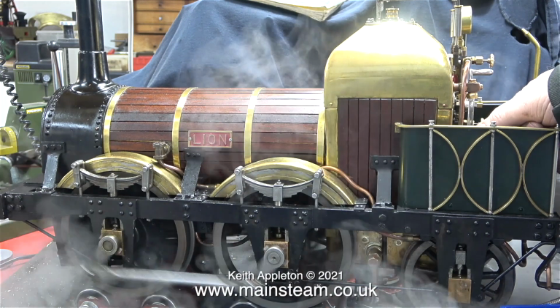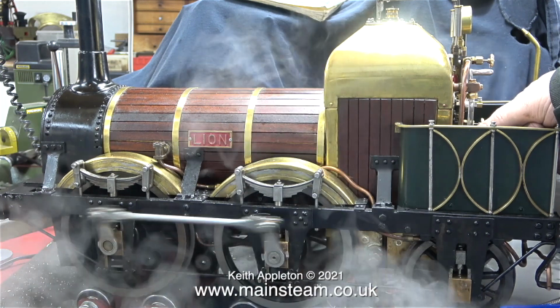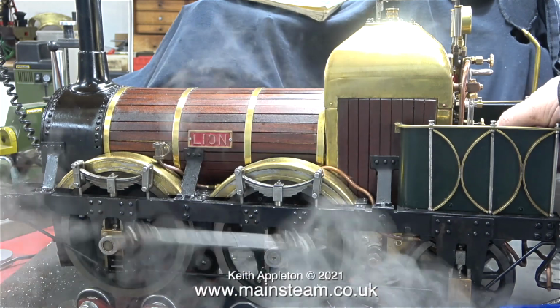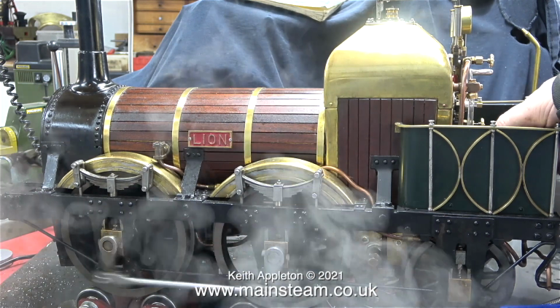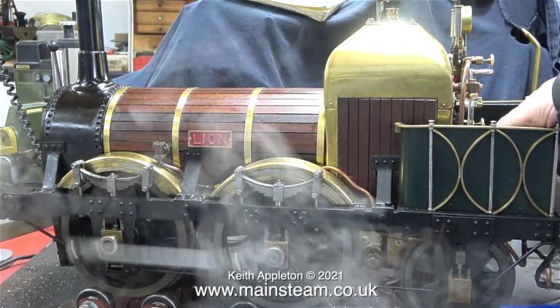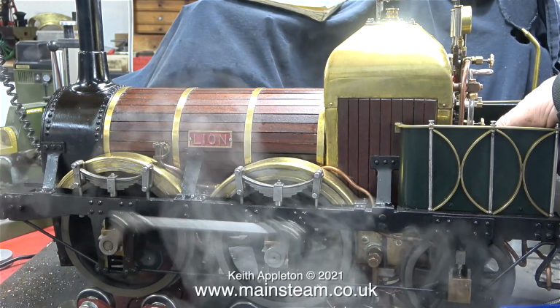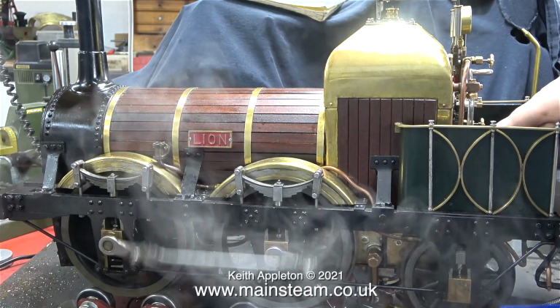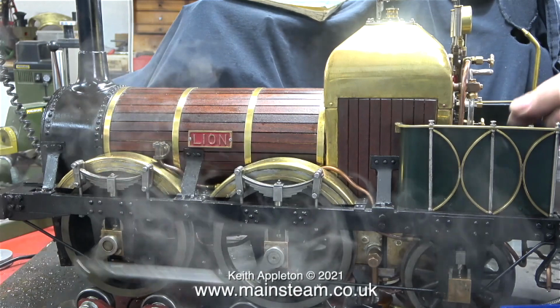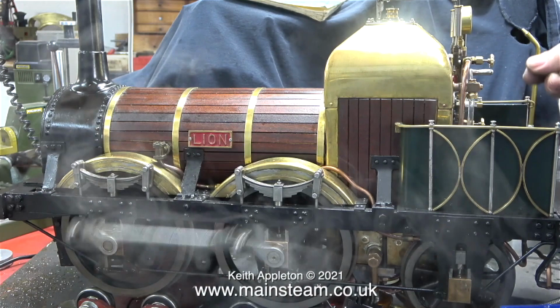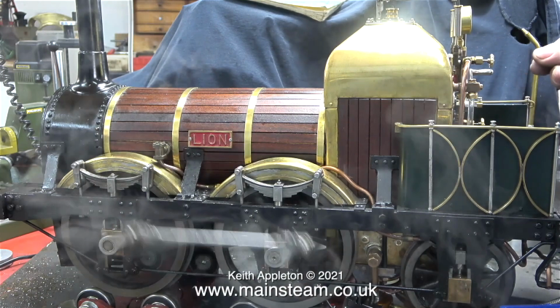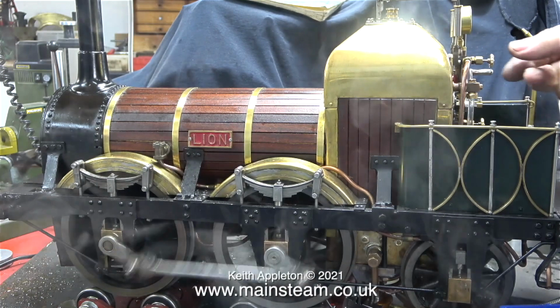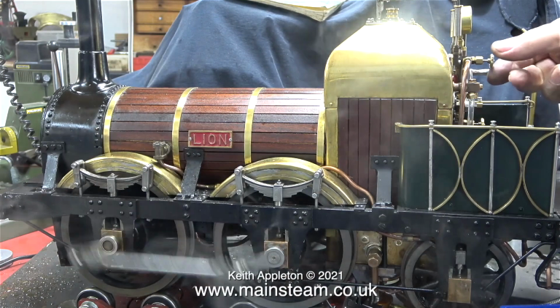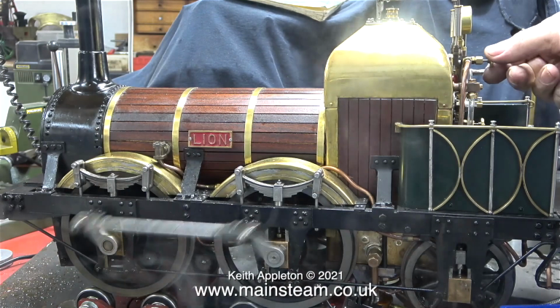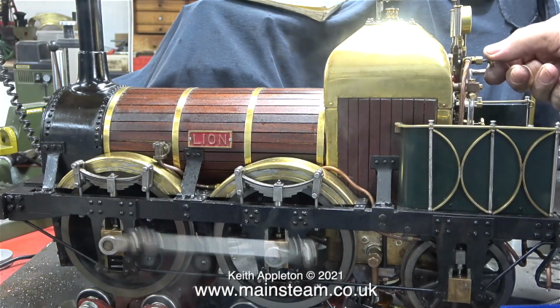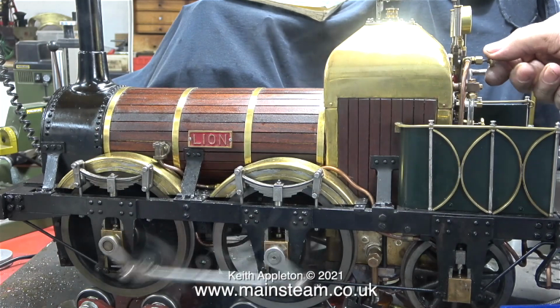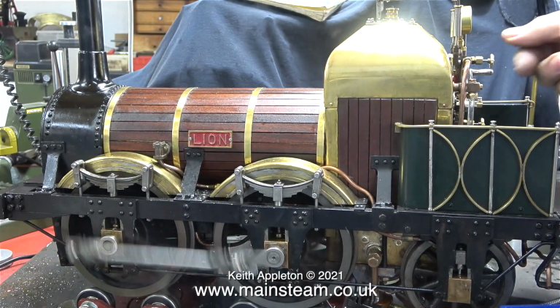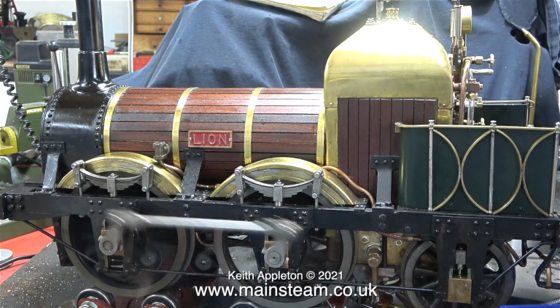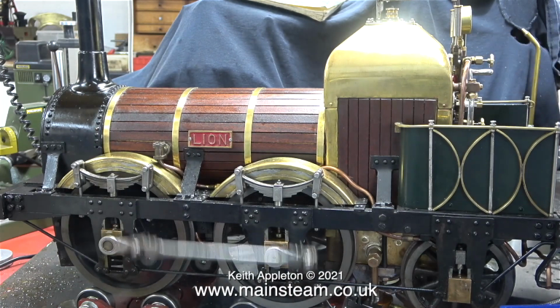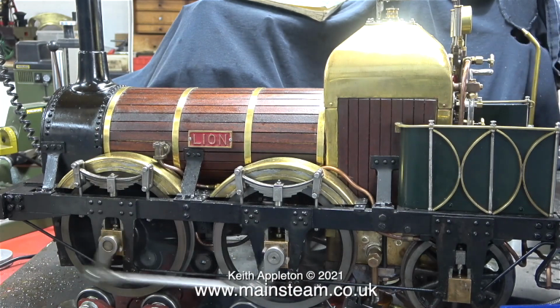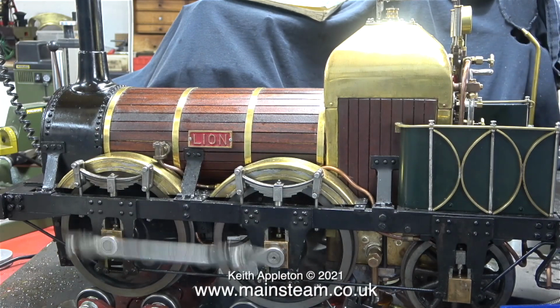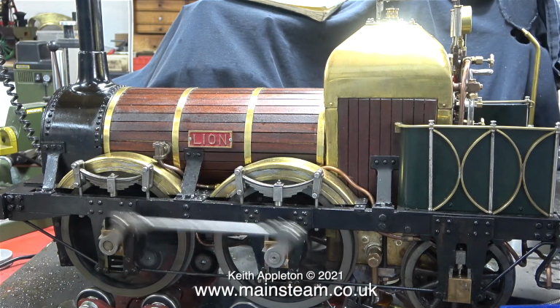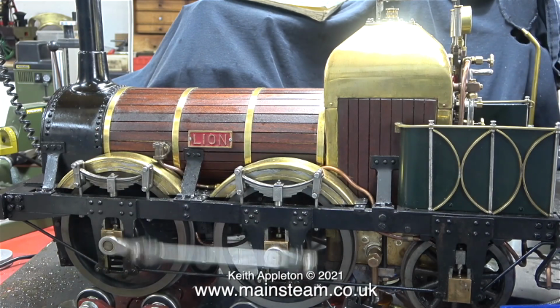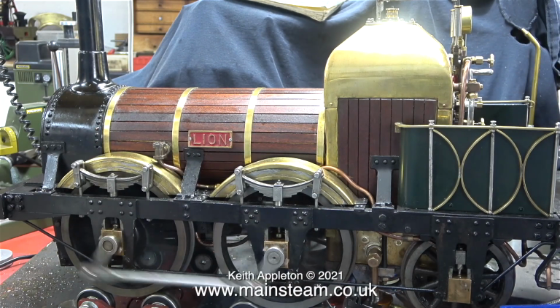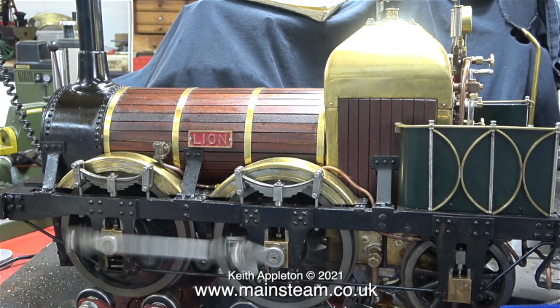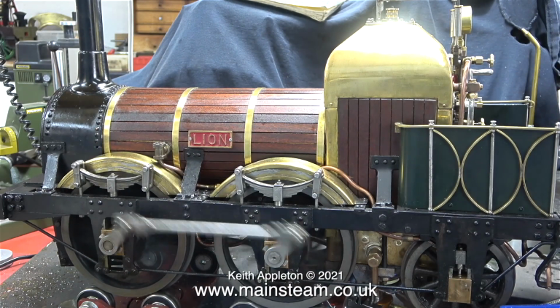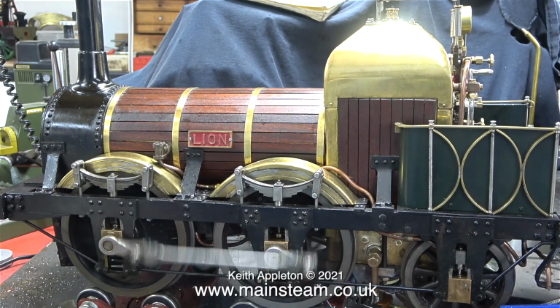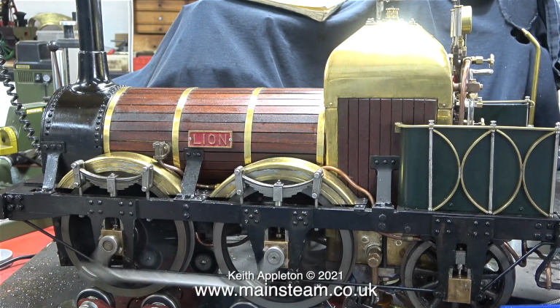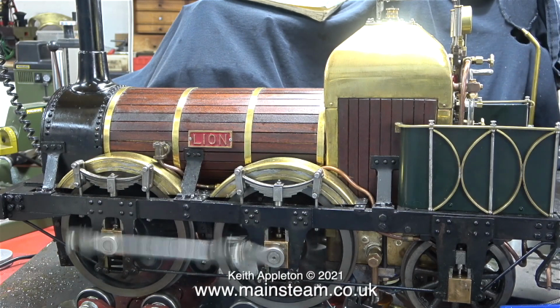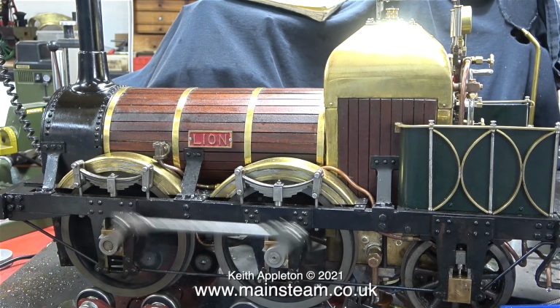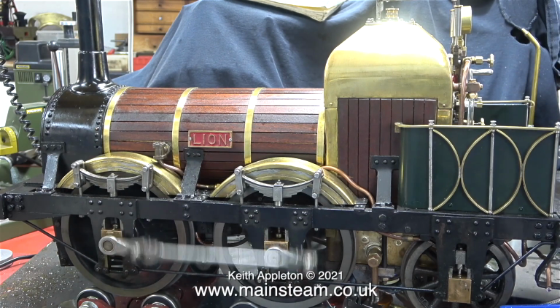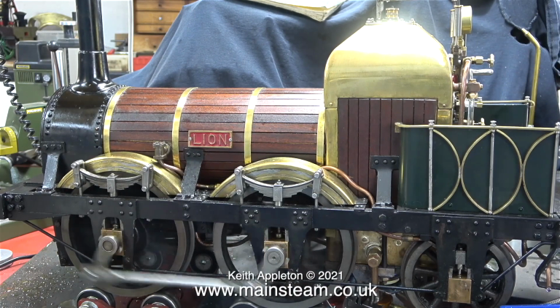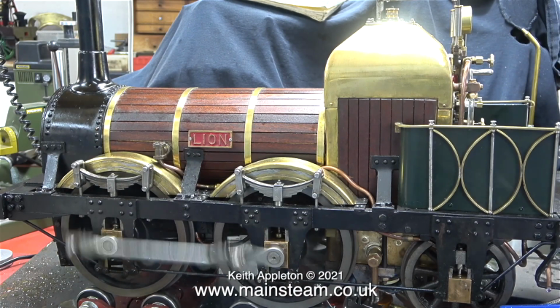I'll blow down the water gauge. Blowing down the water gauge clears any bubbles in the glass so you can get a true reading of how much water is in the boiler.